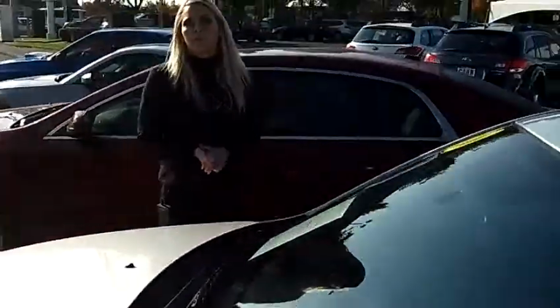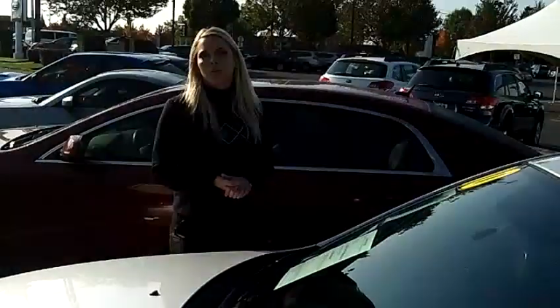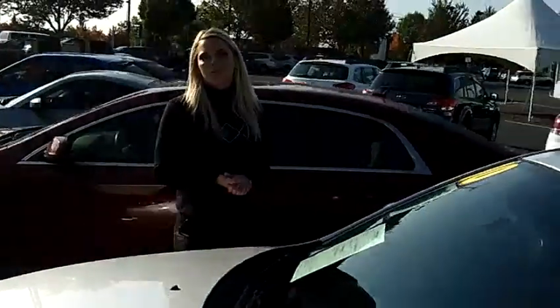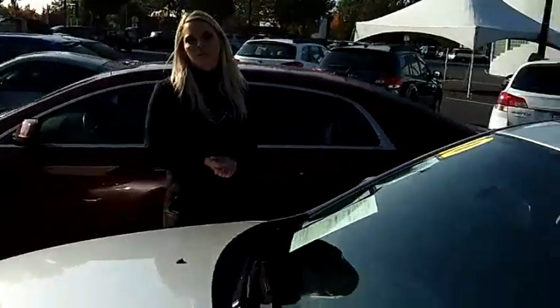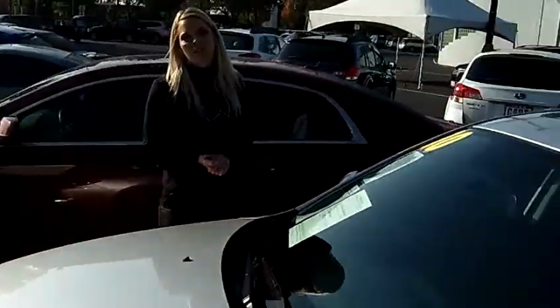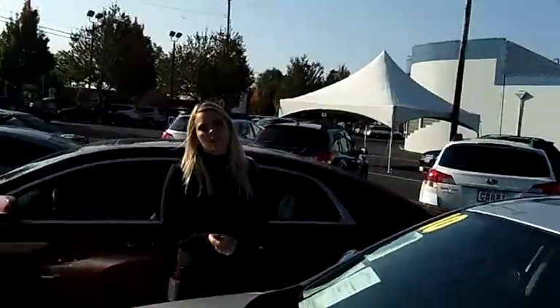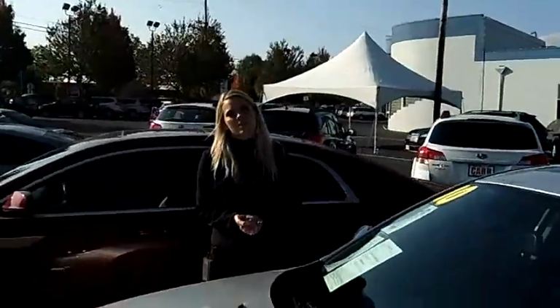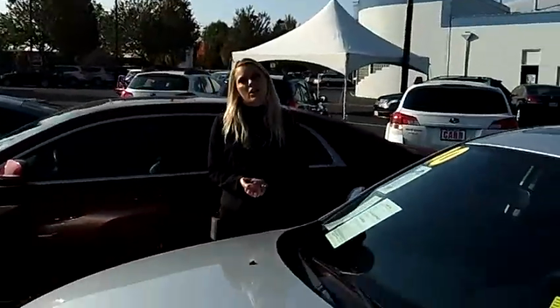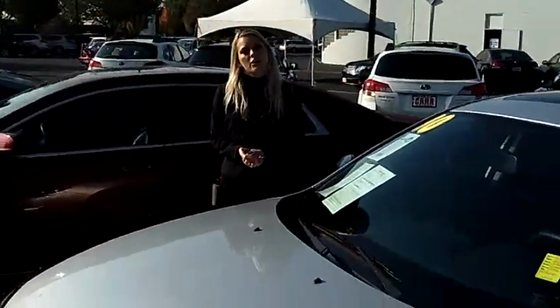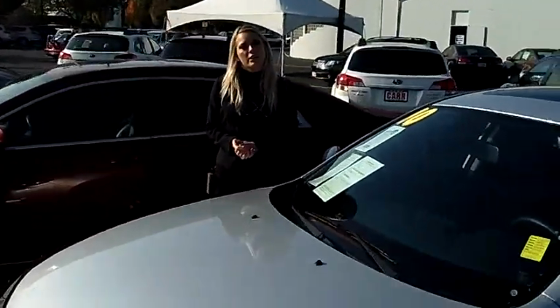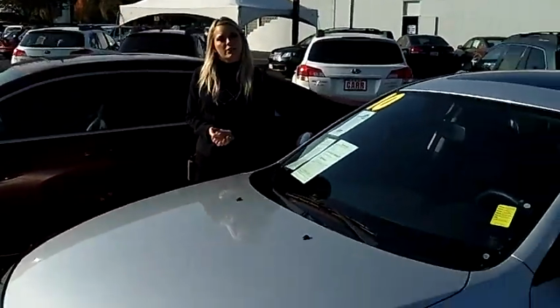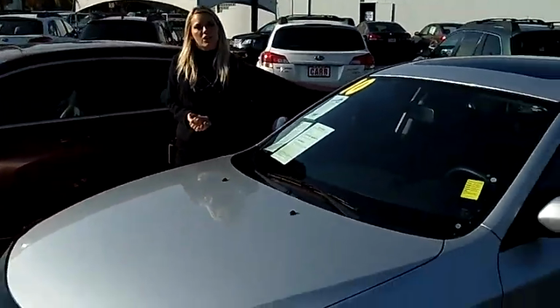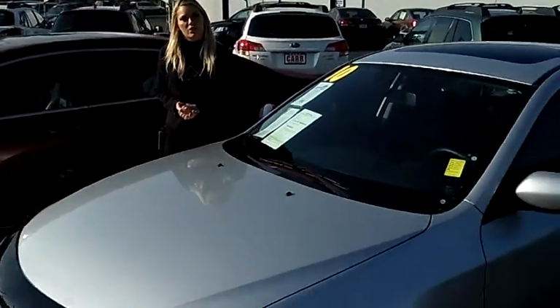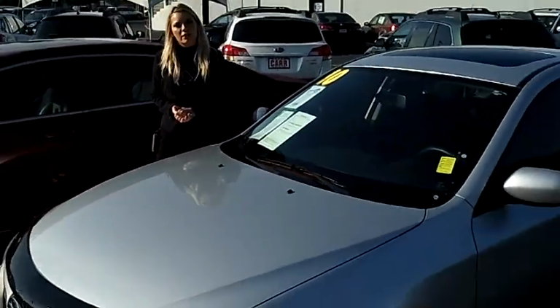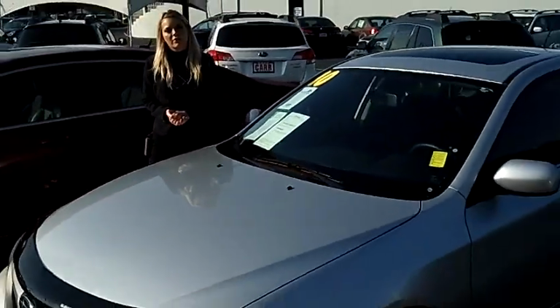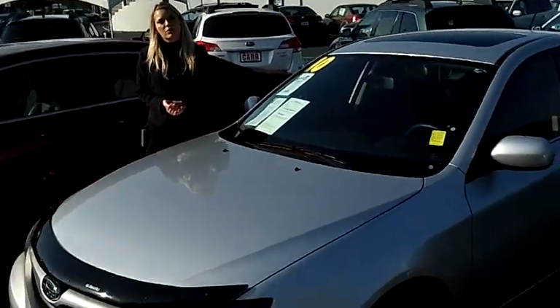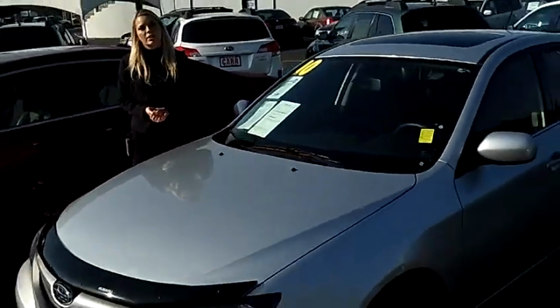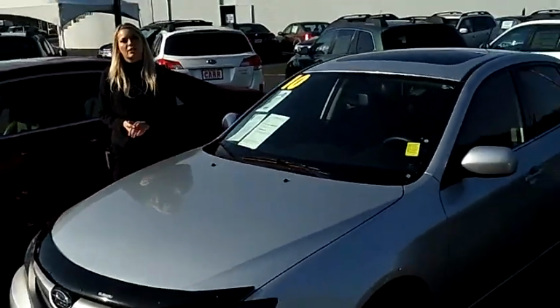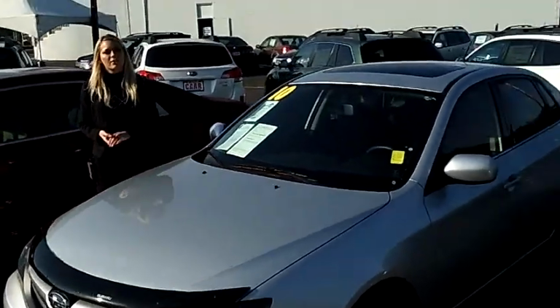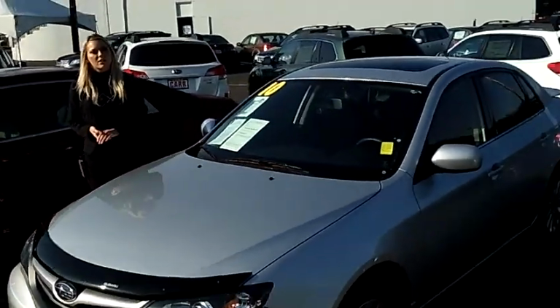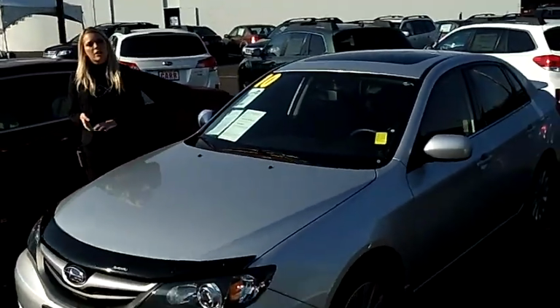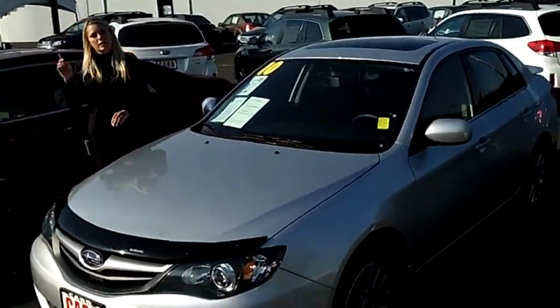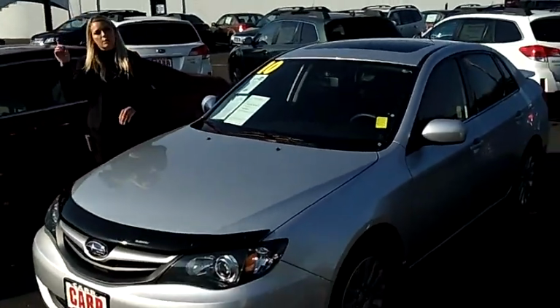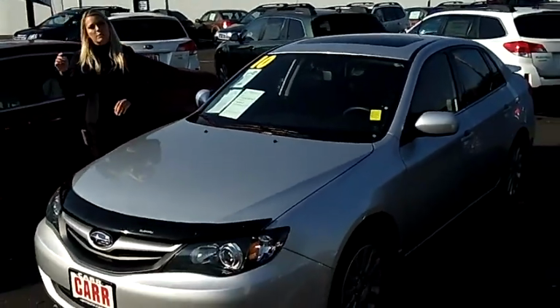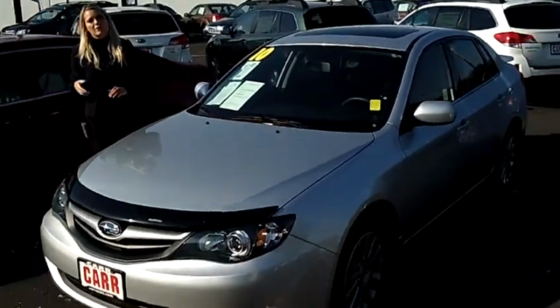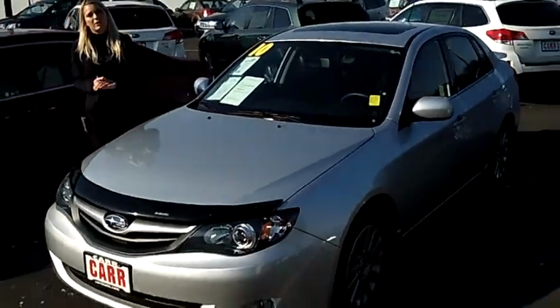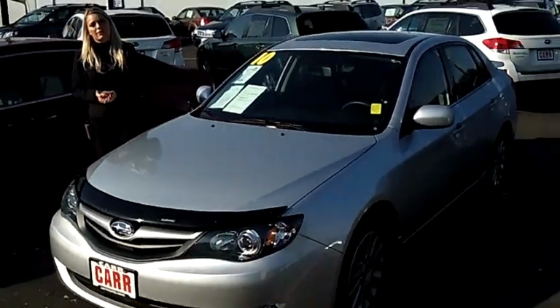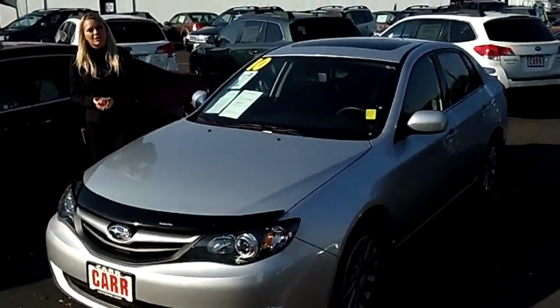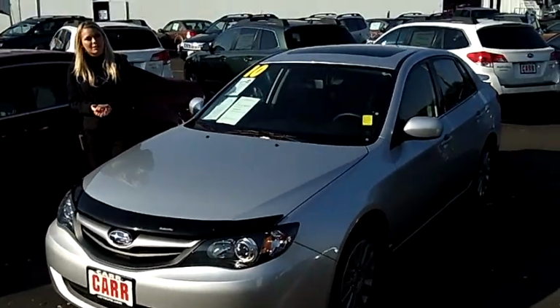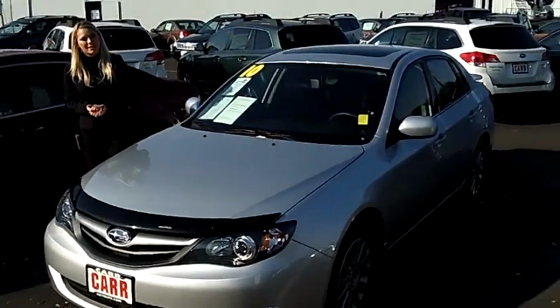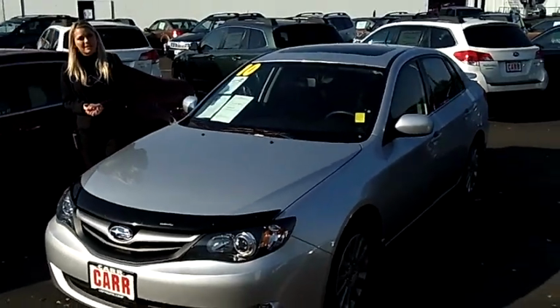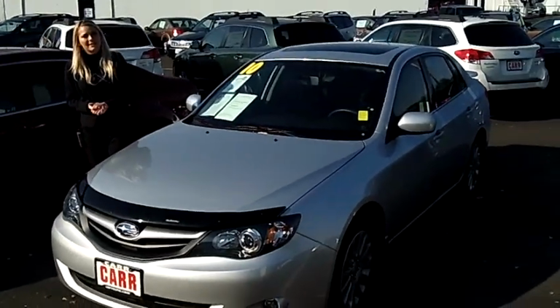For more information on this car or any other cars in our inventory, you can give us a call on the number above. We'd love to earn your business.